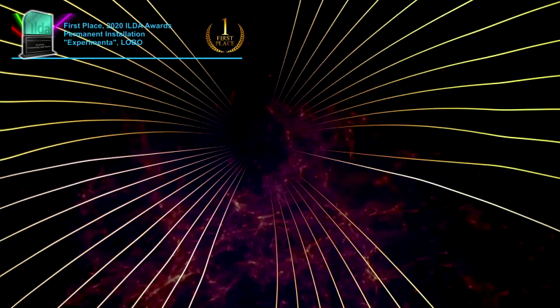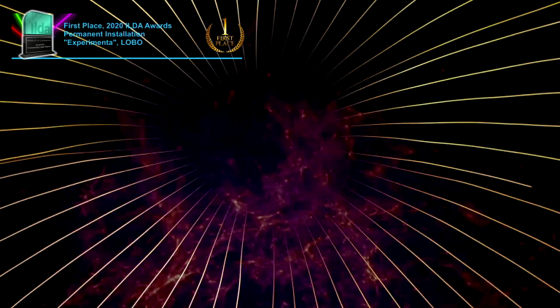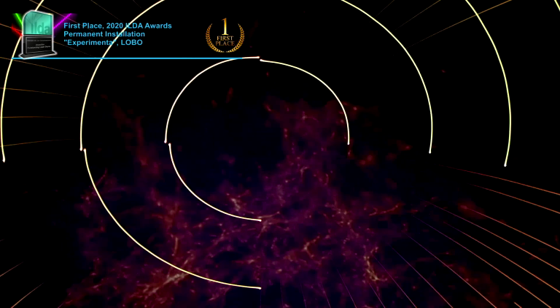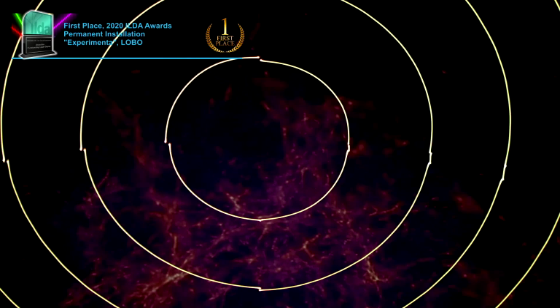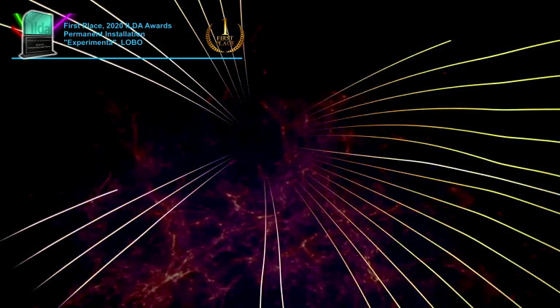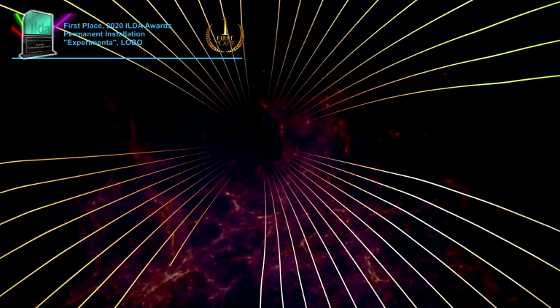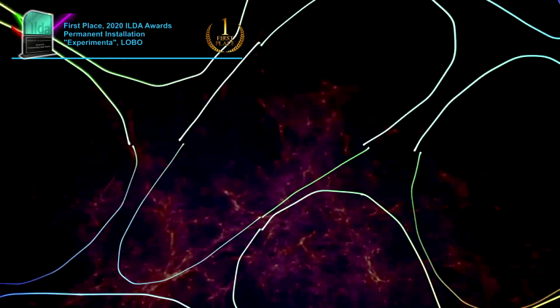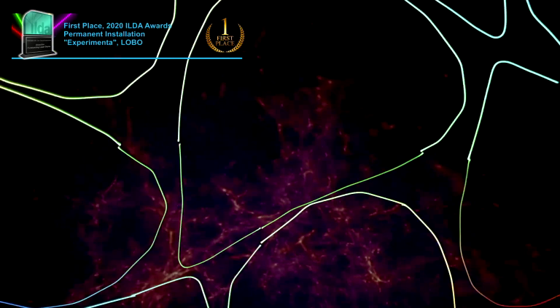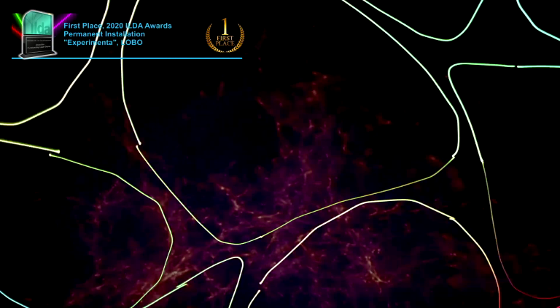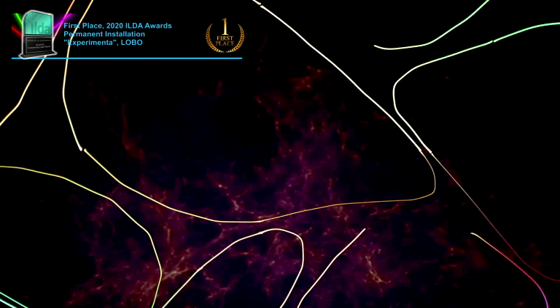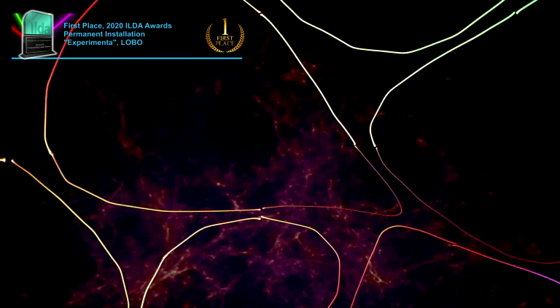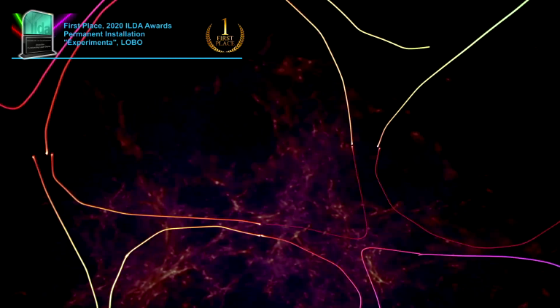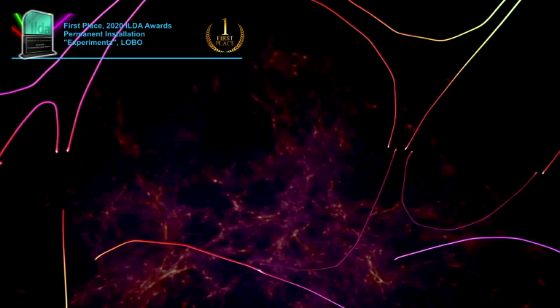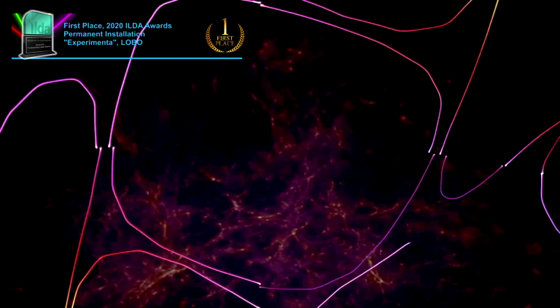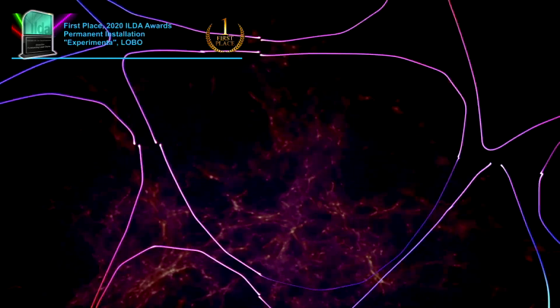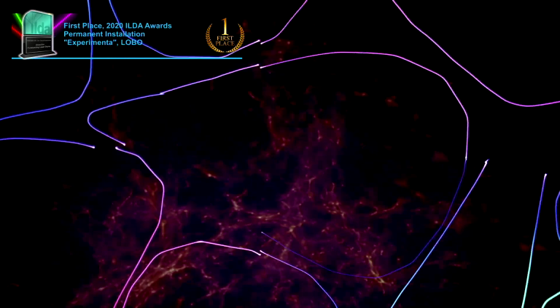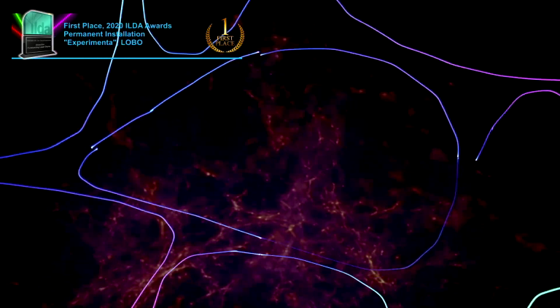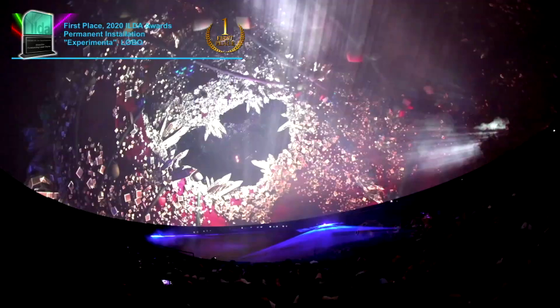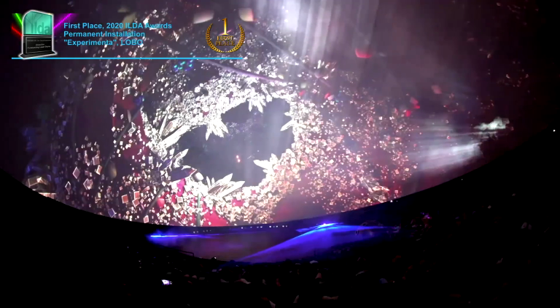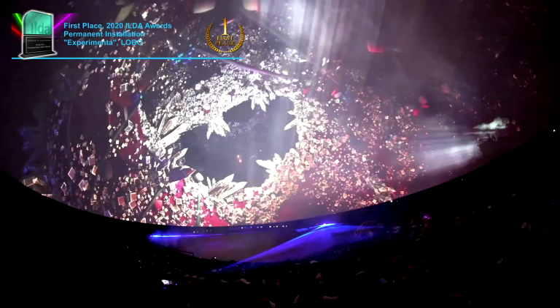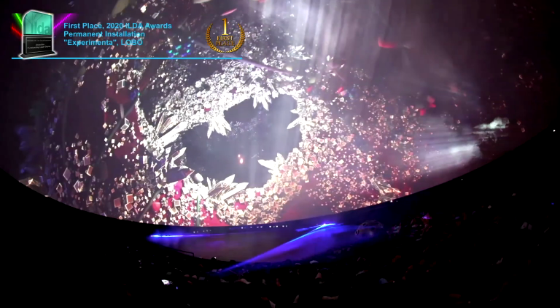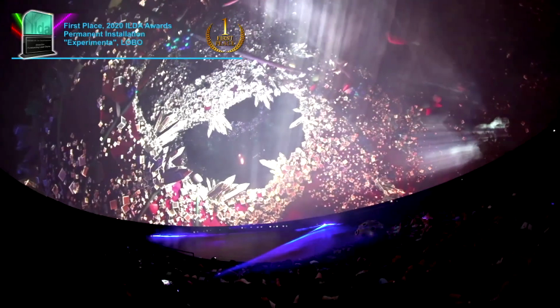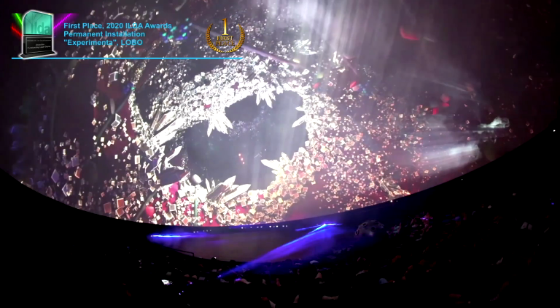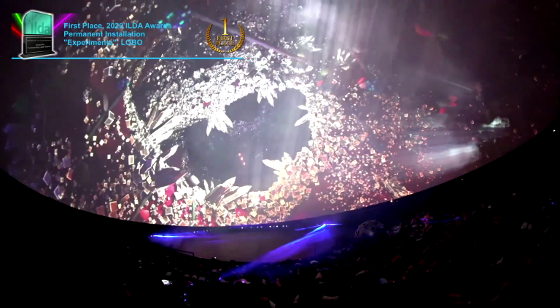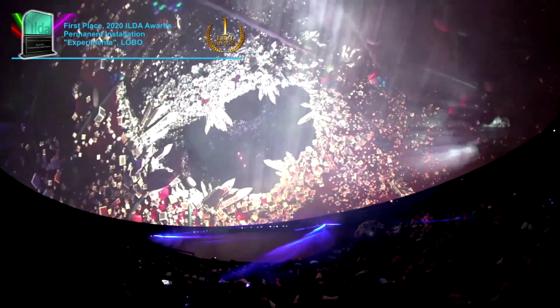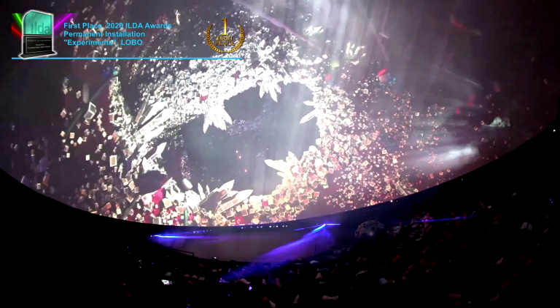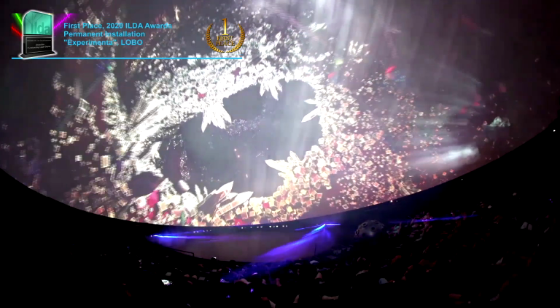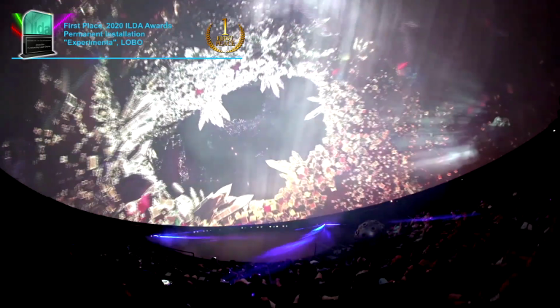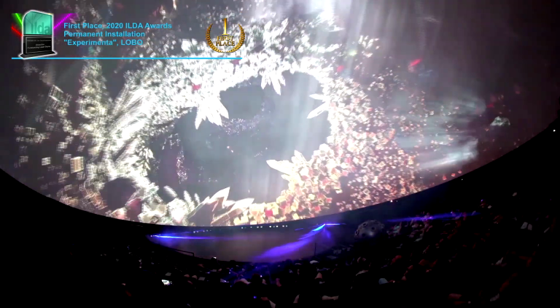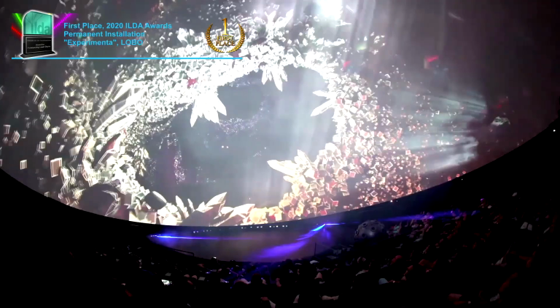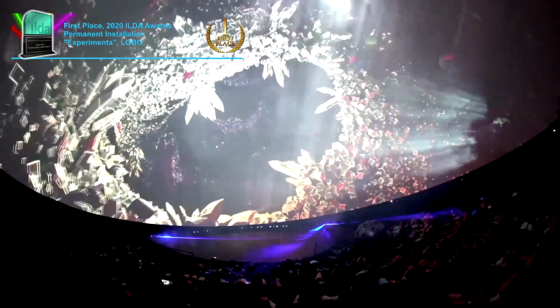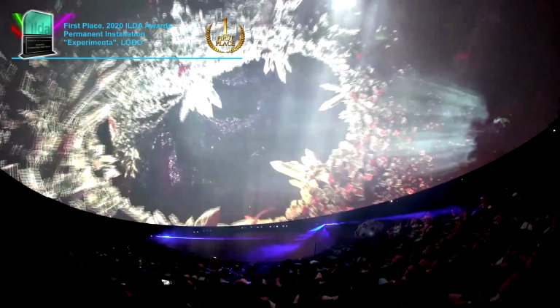Full dome laser and crisp video projection invite audiences into a world of scientific wonder.